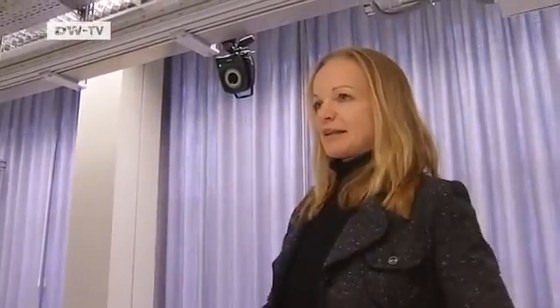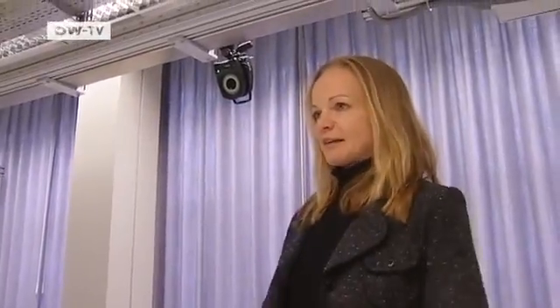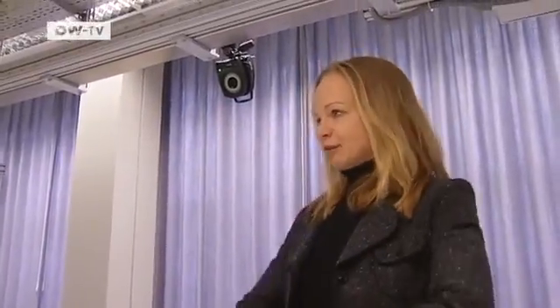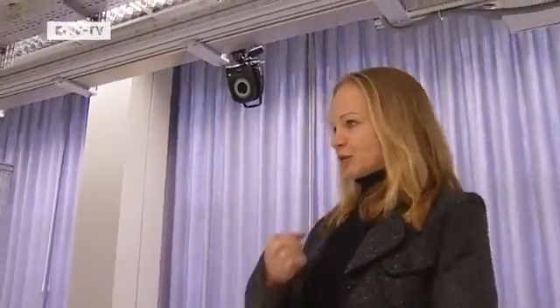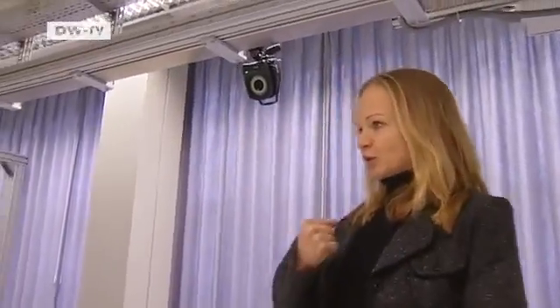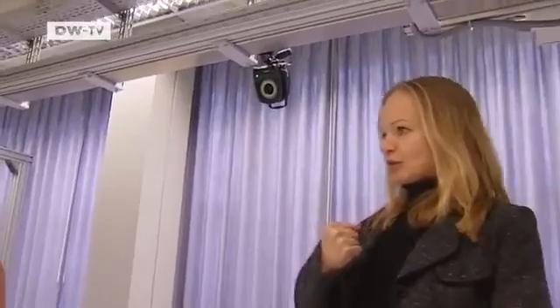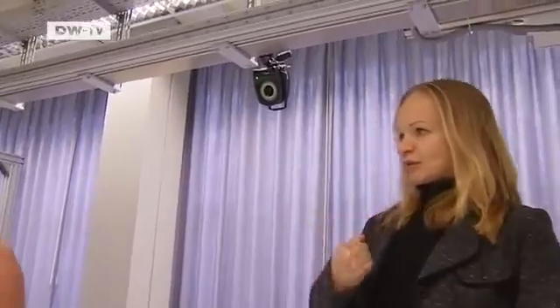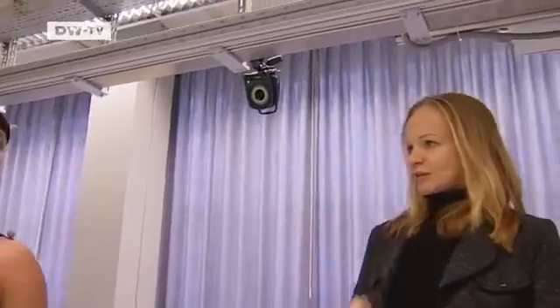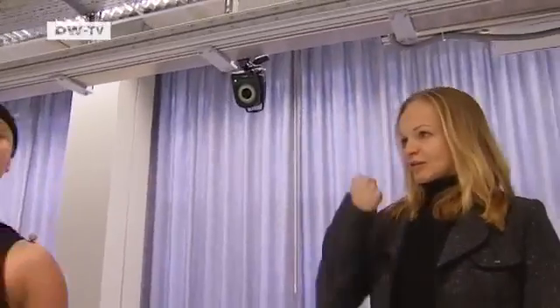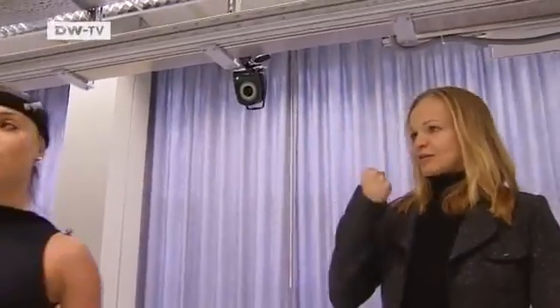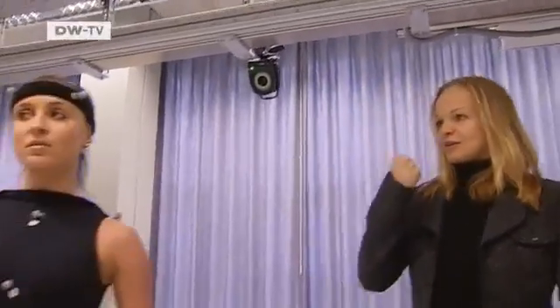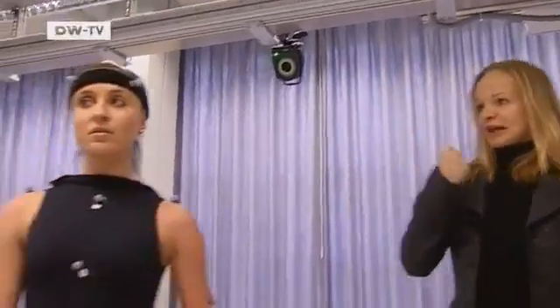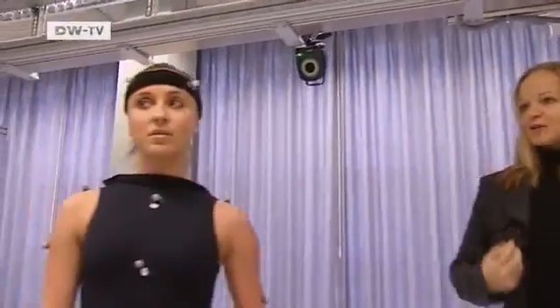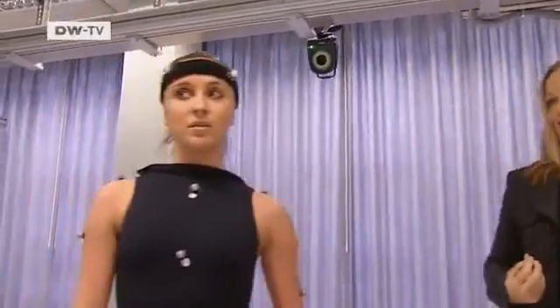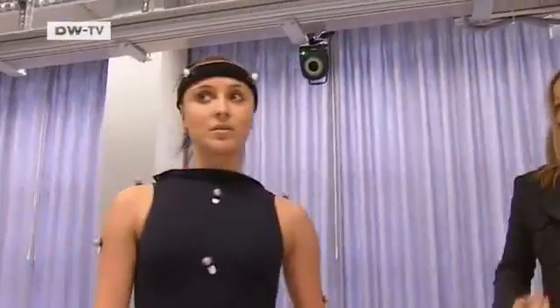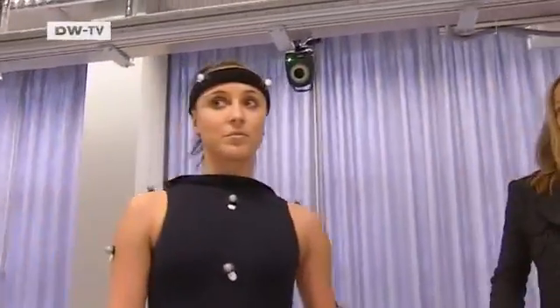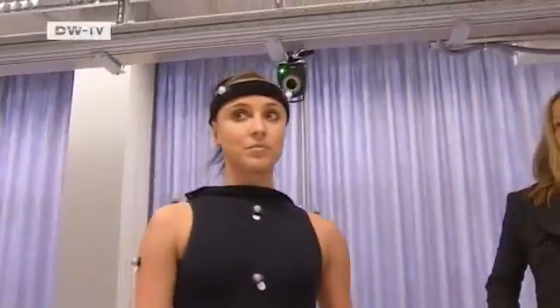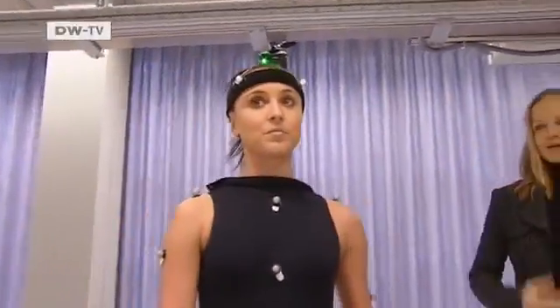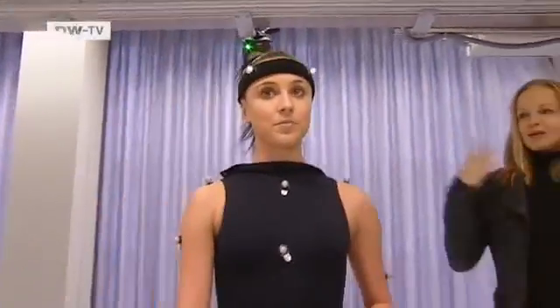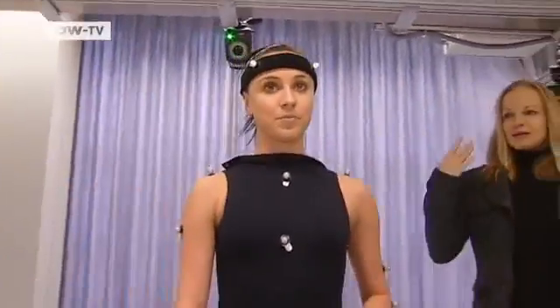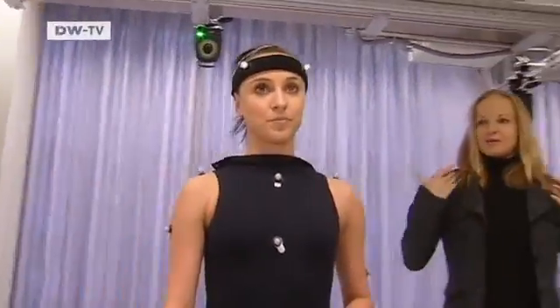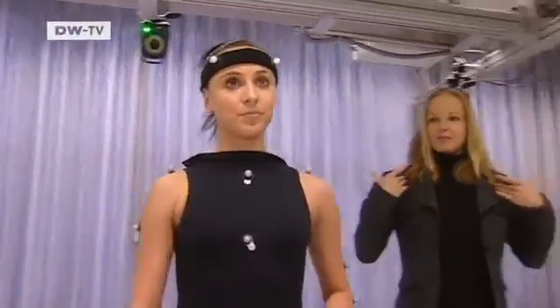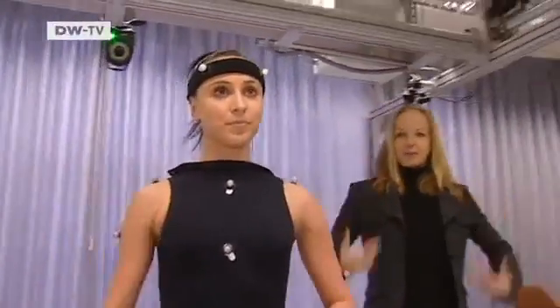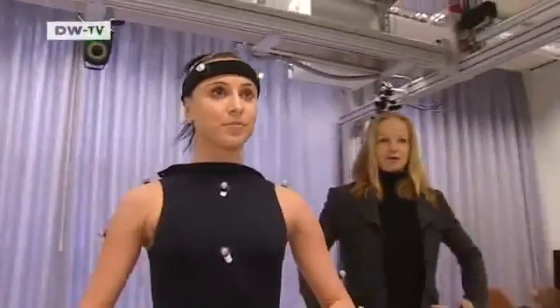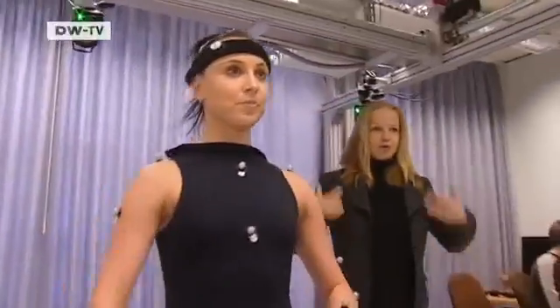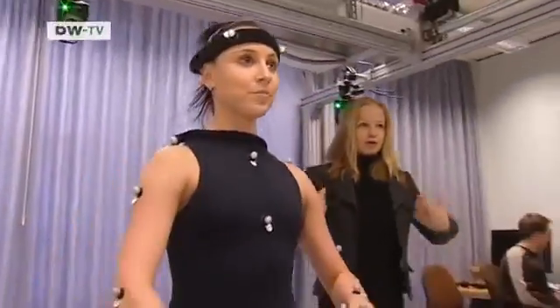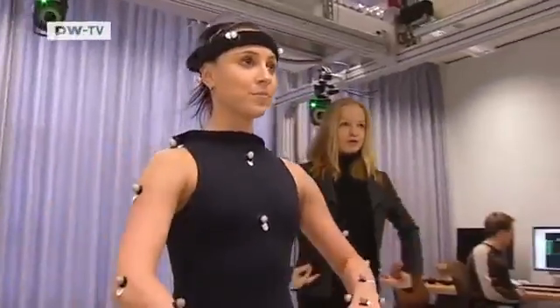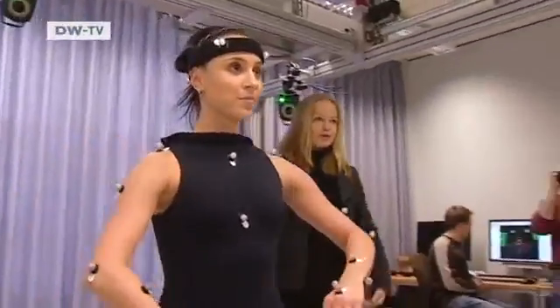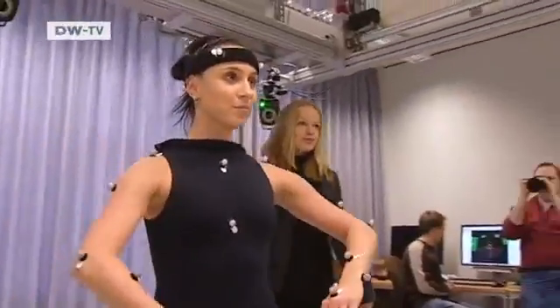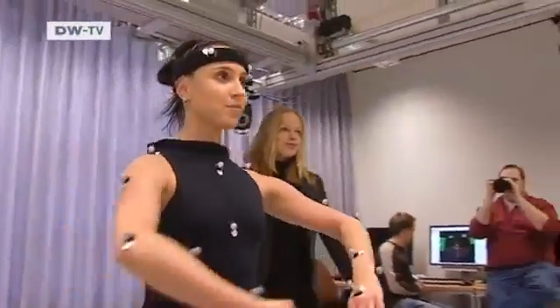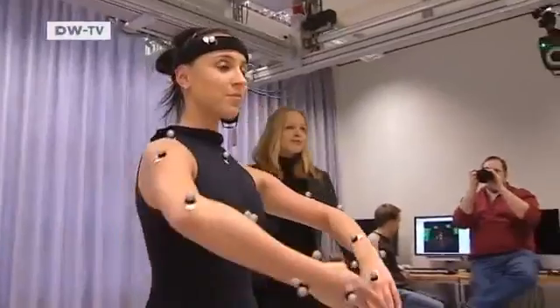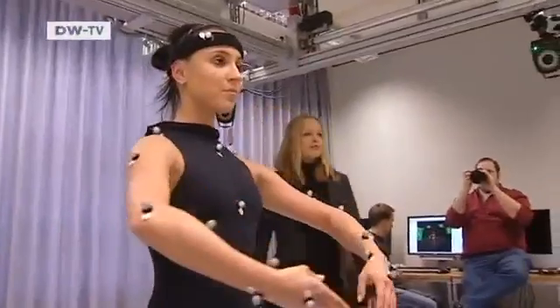Do a really low plié so that you have to power up to get back out of it, and keep your shoulders over your hips.